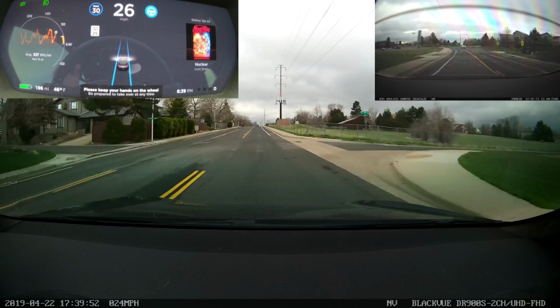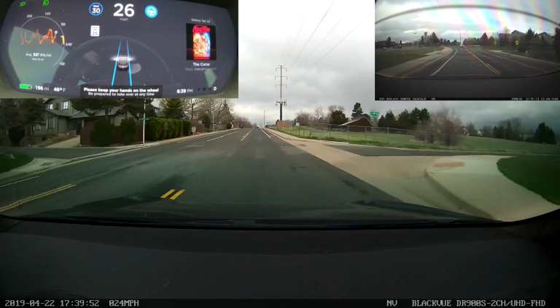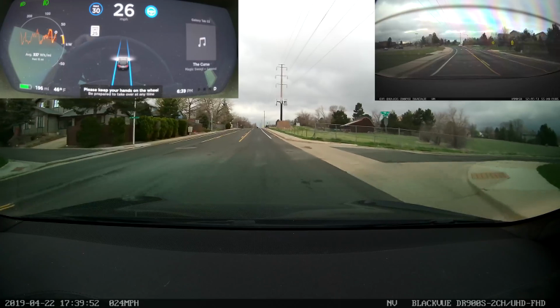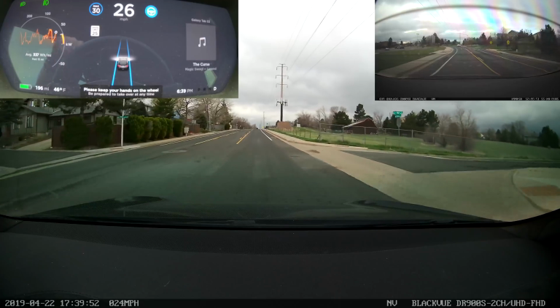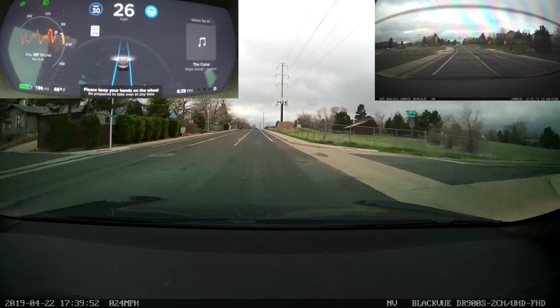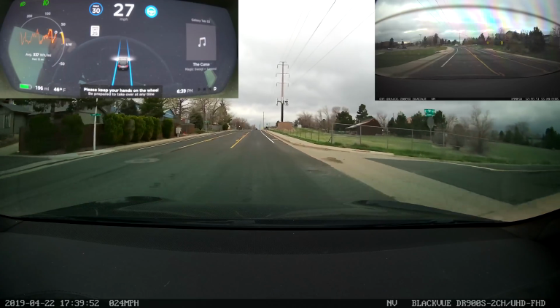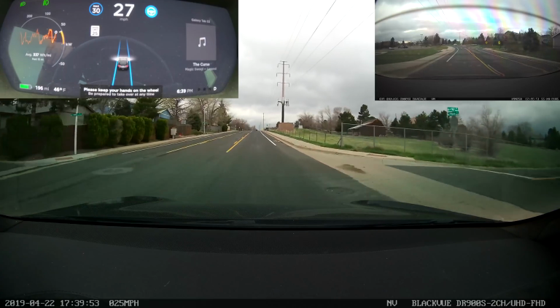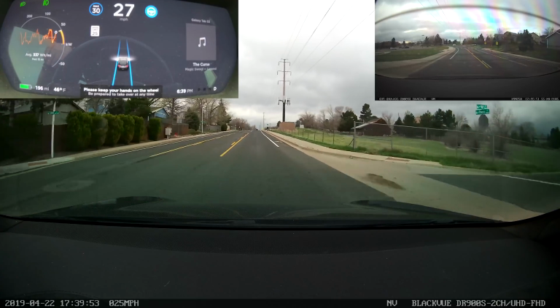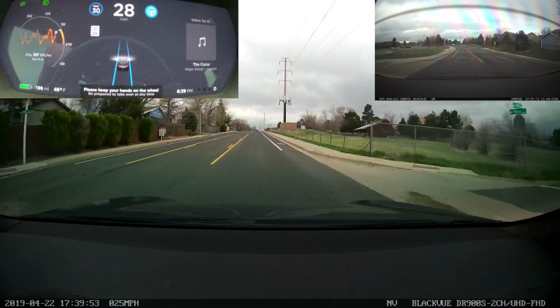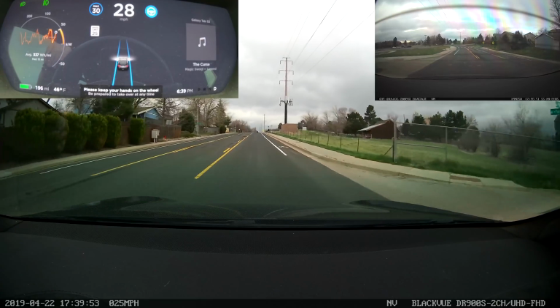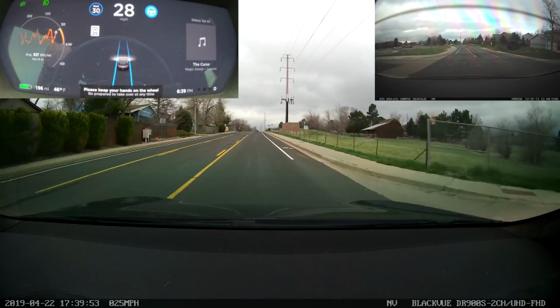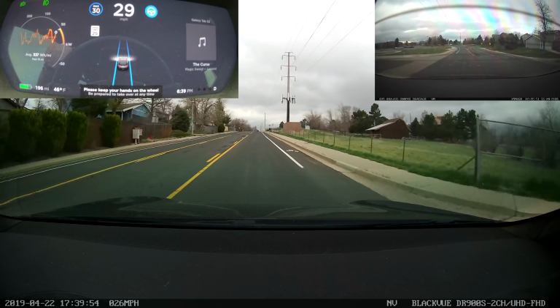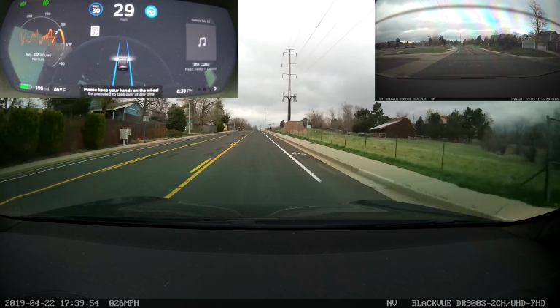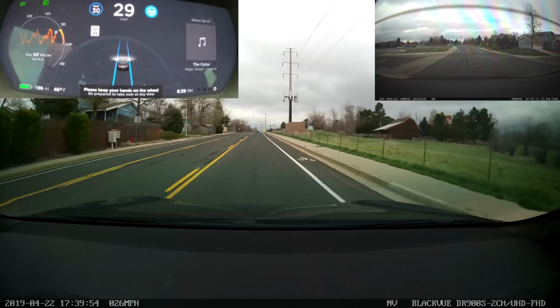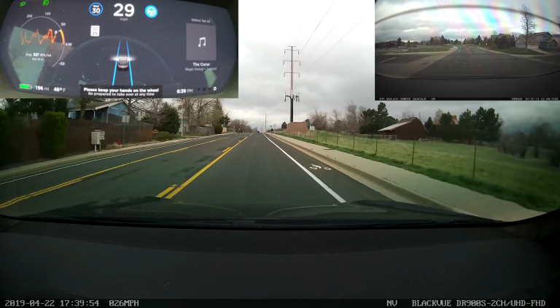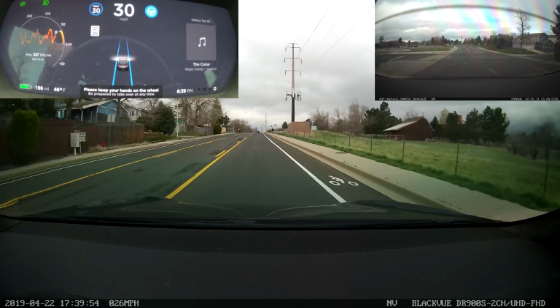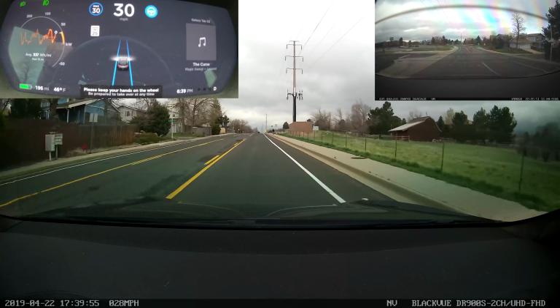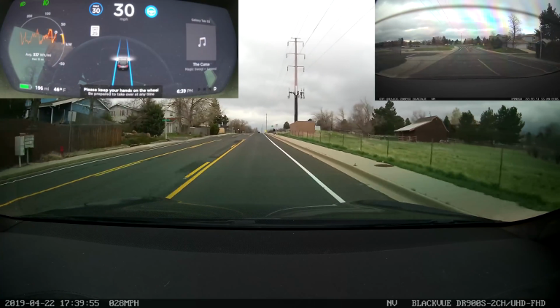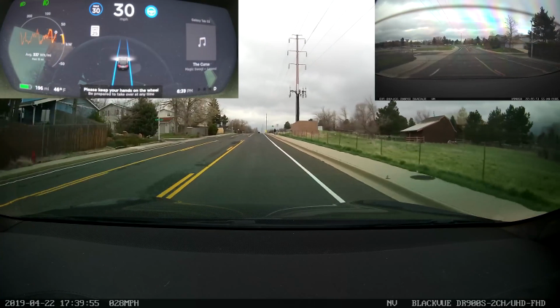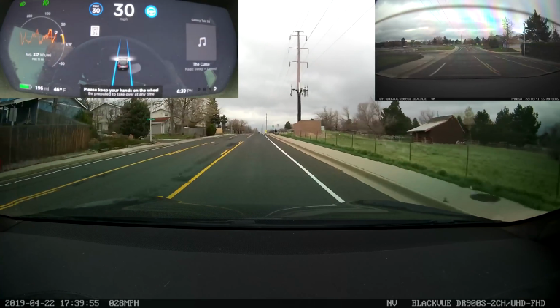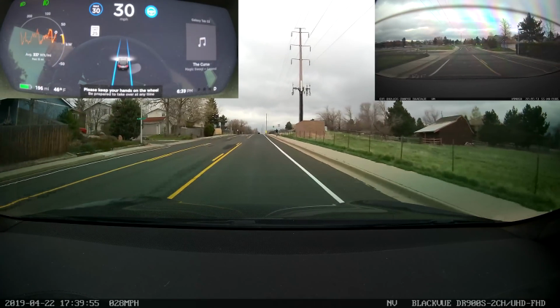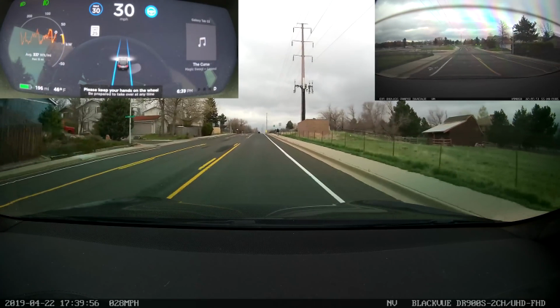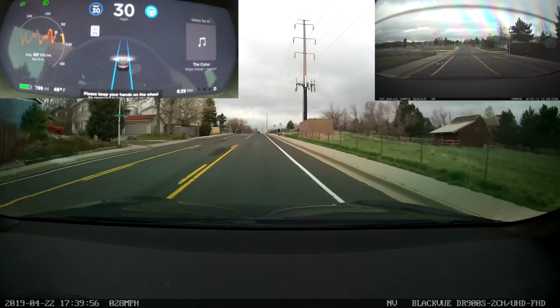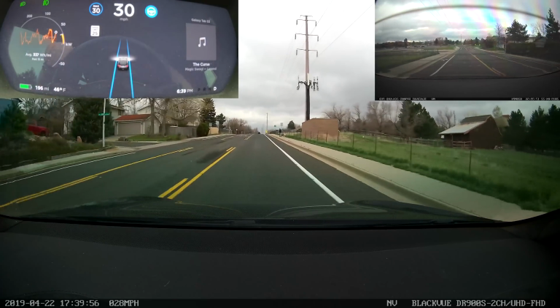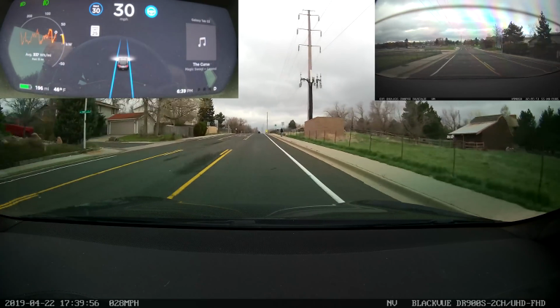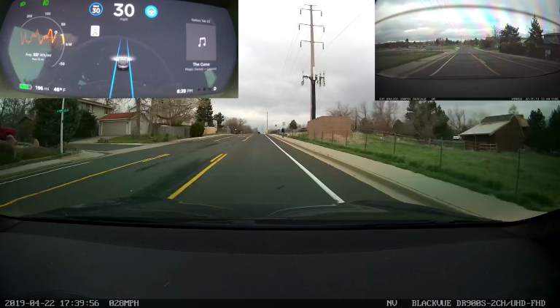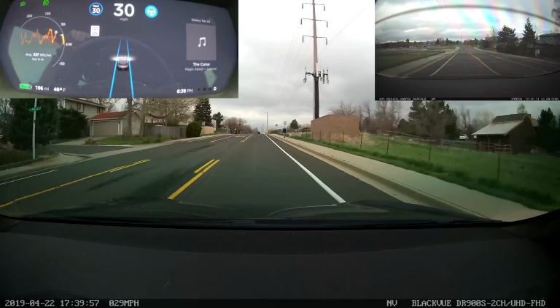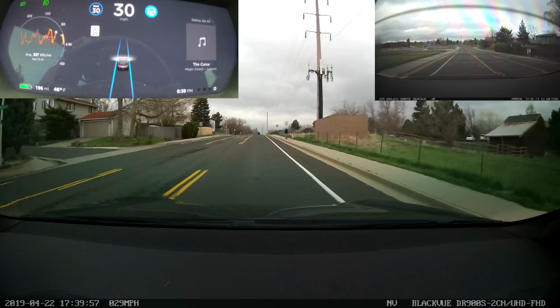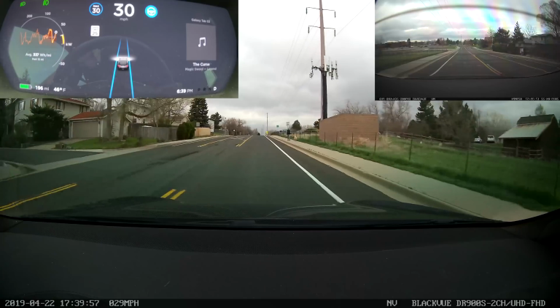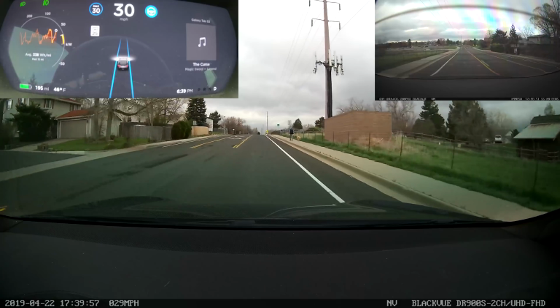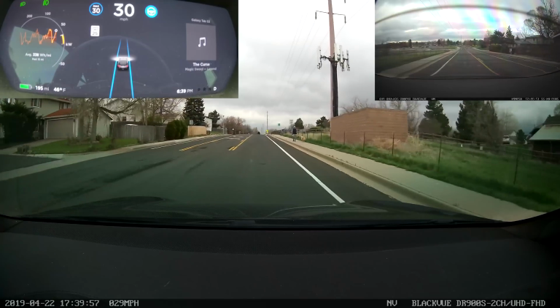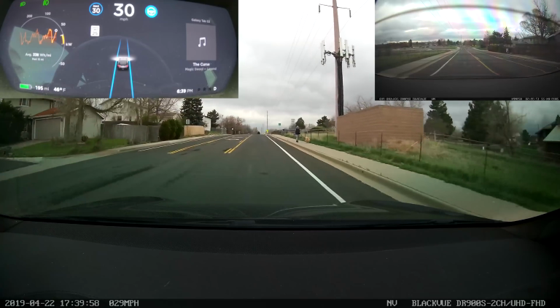Hello, this is Bishop, and this is a test of Autopilot version 2019 8.53 AAA23D.